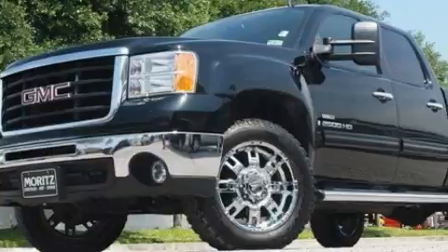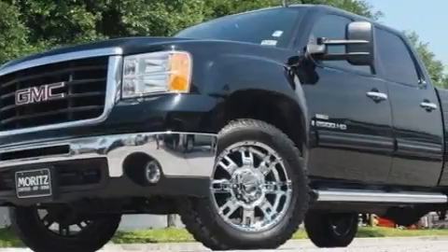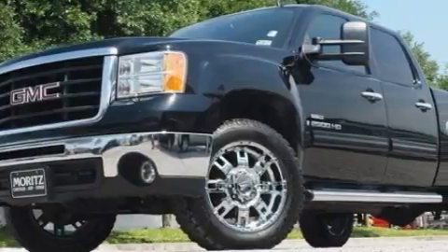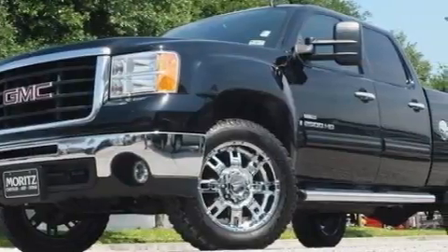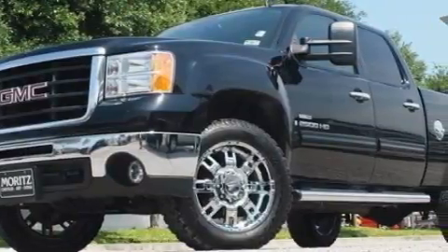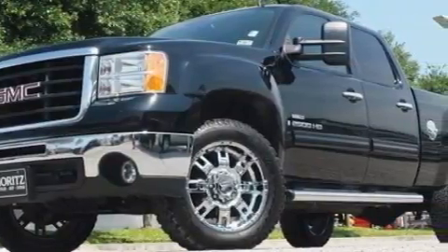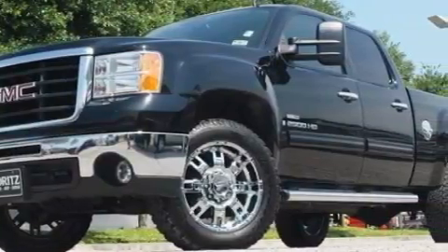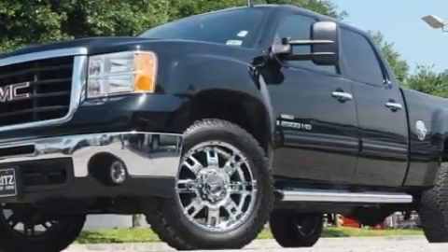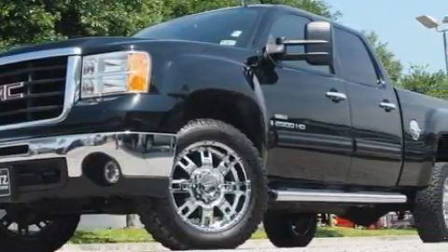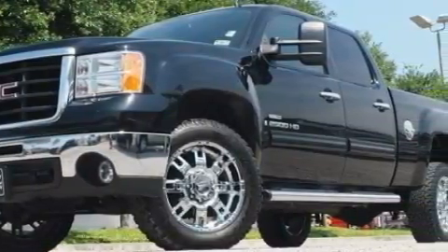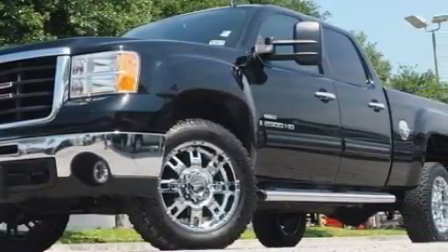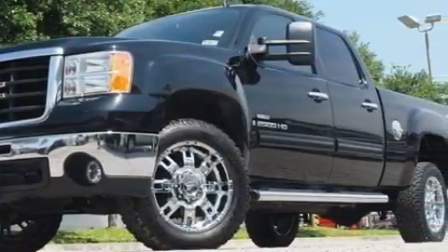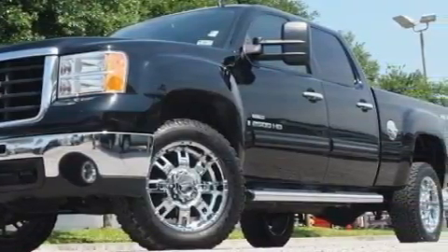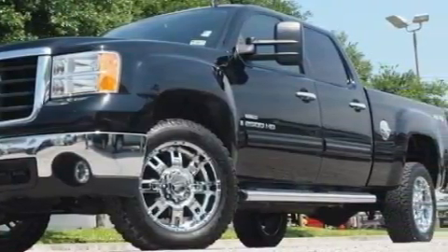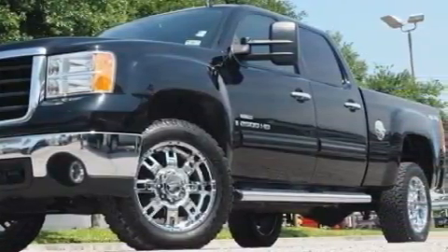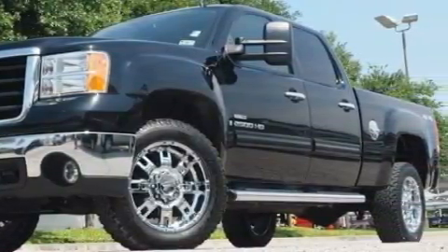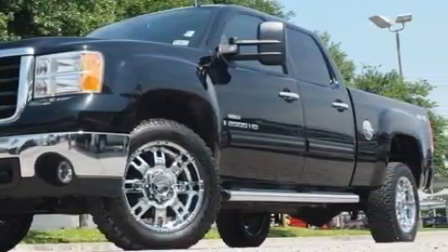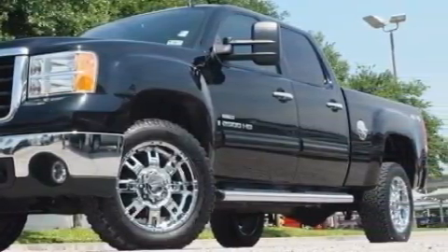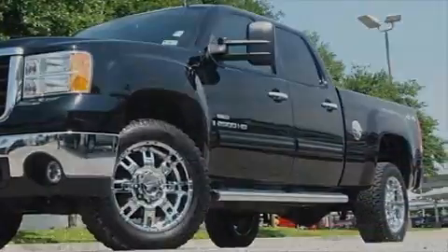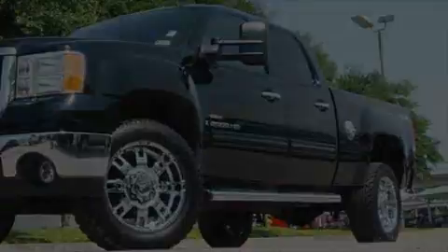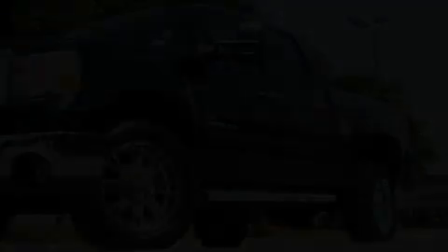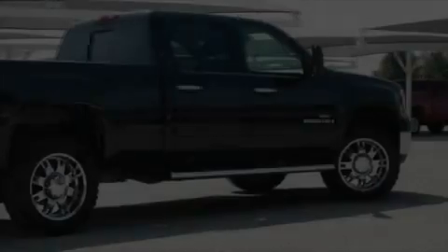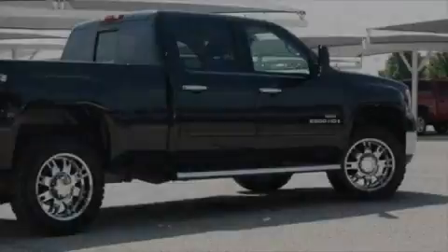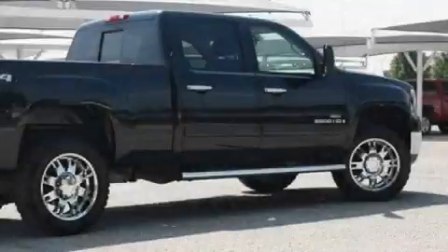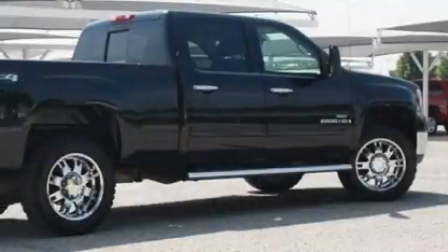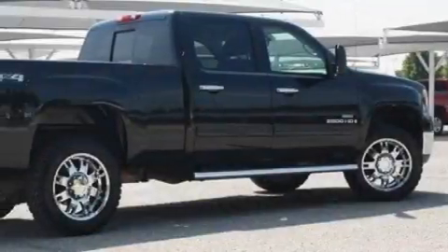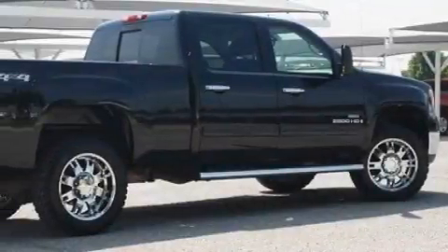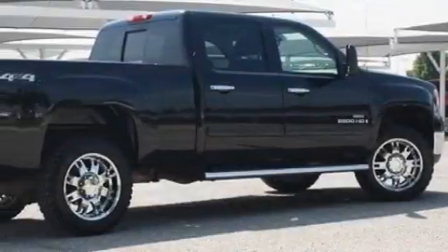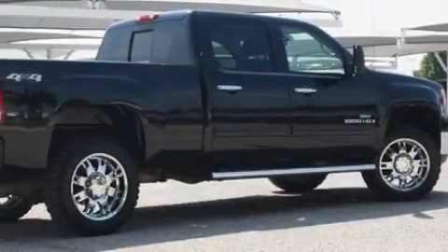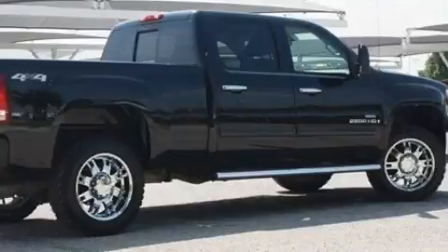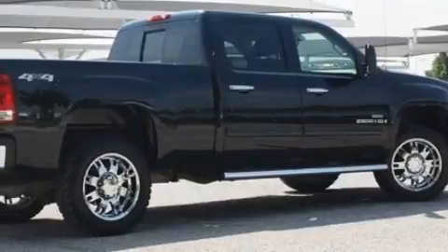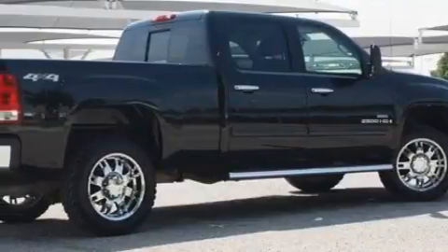It has a 6.6 liter 8-cylinder engine, an automatic transmission, and 4-wheel drive.